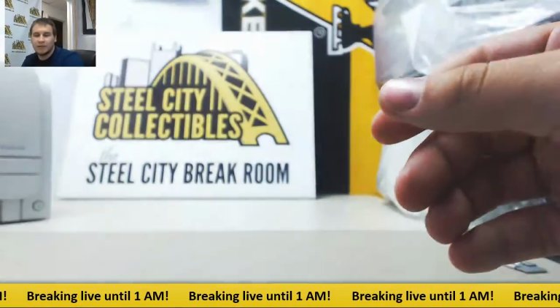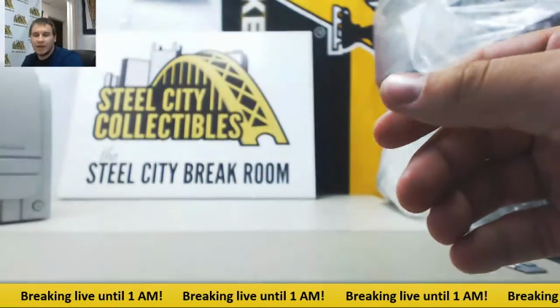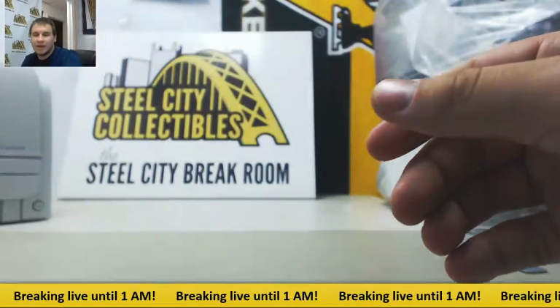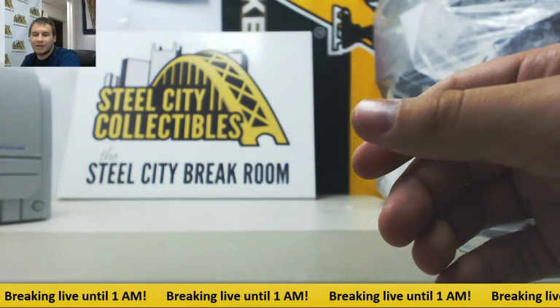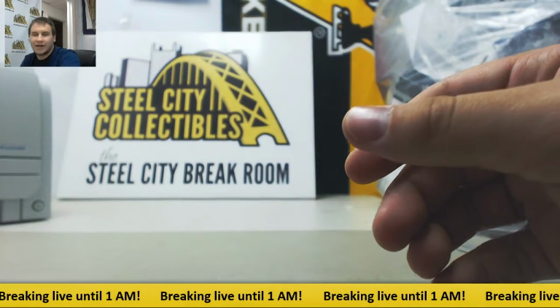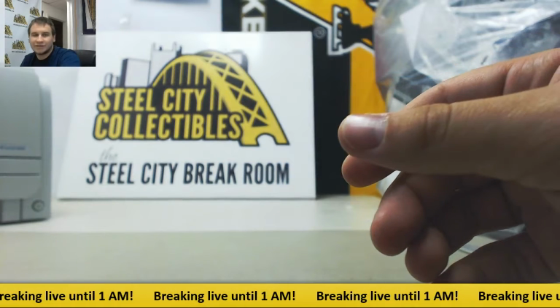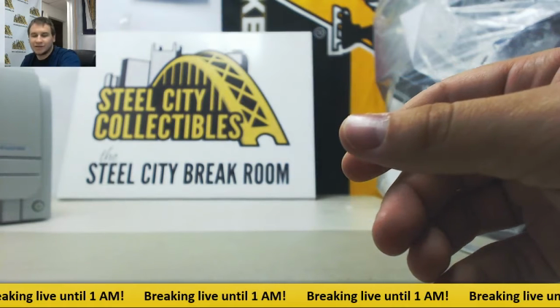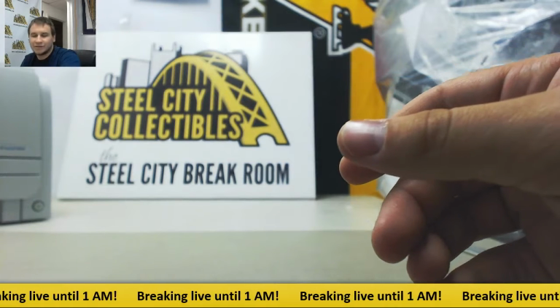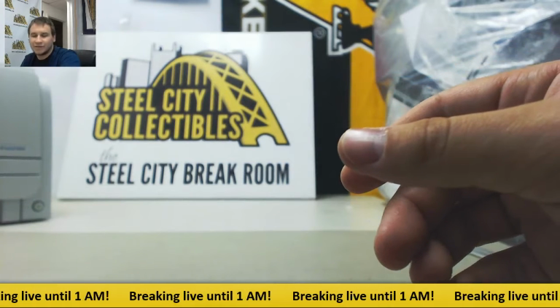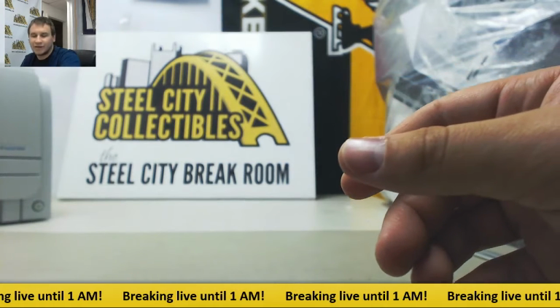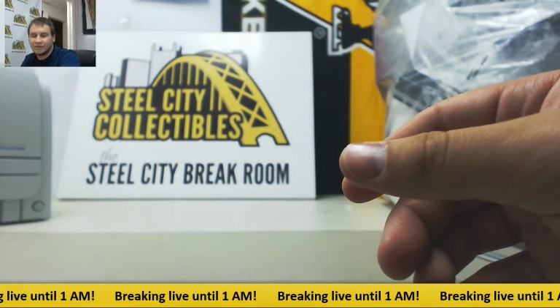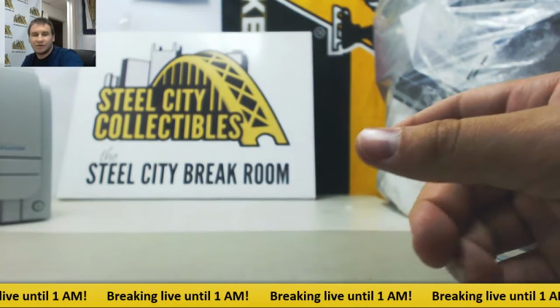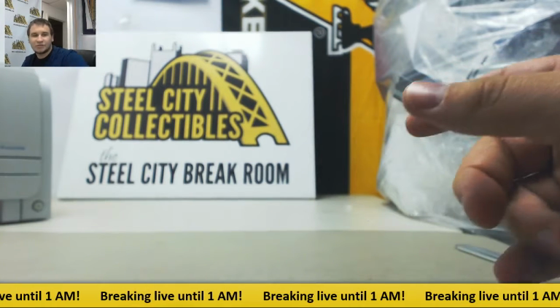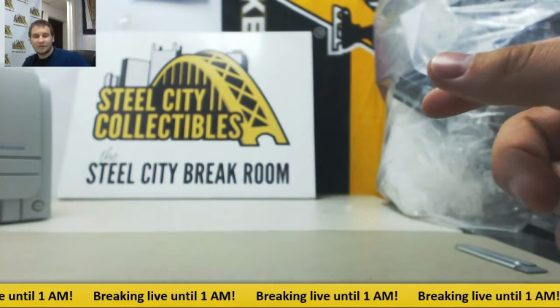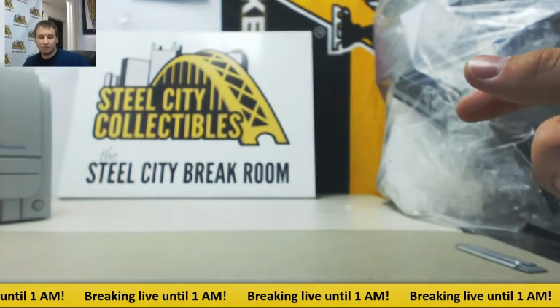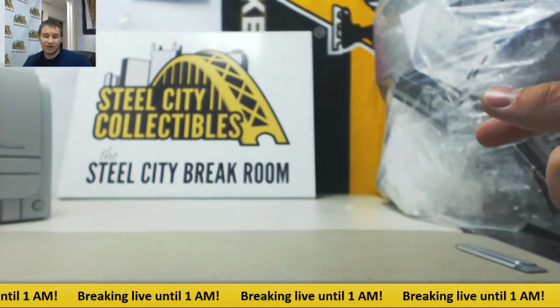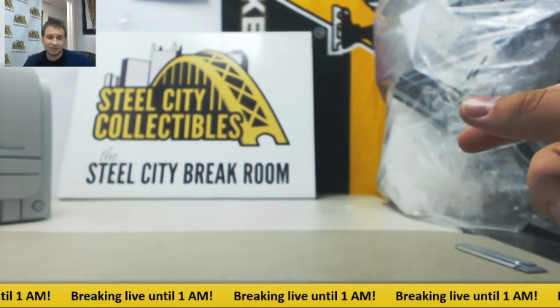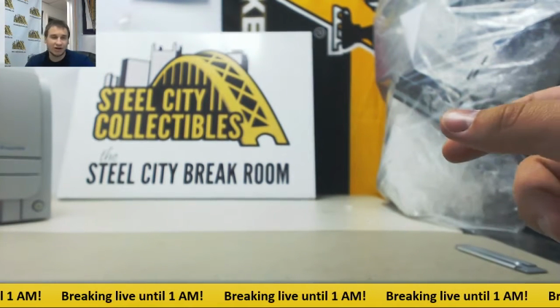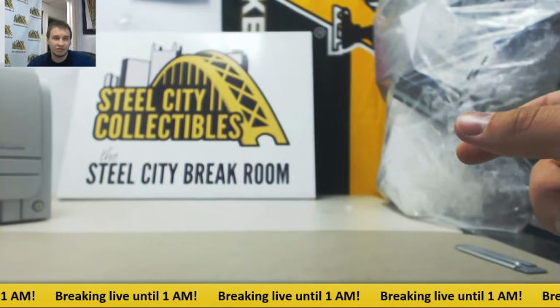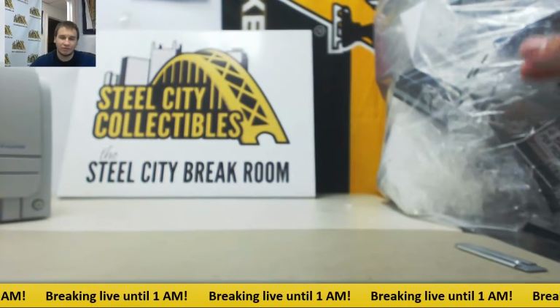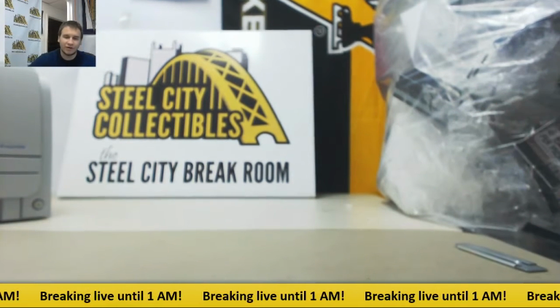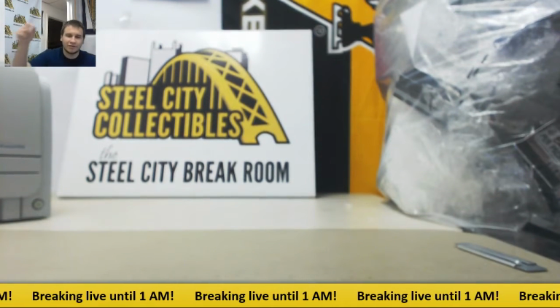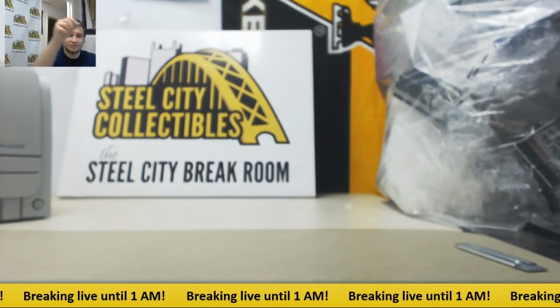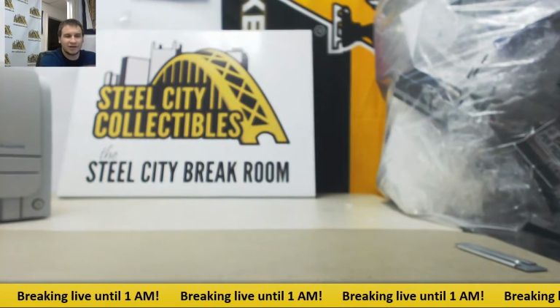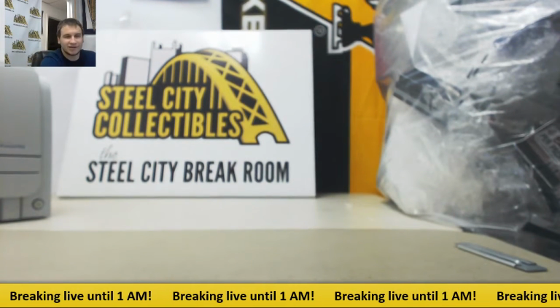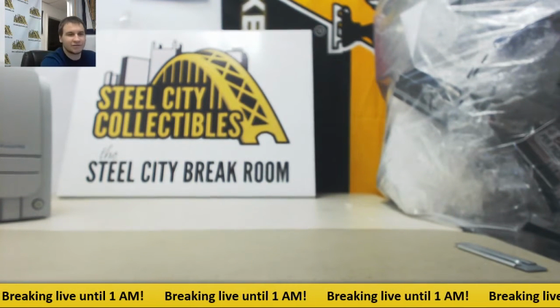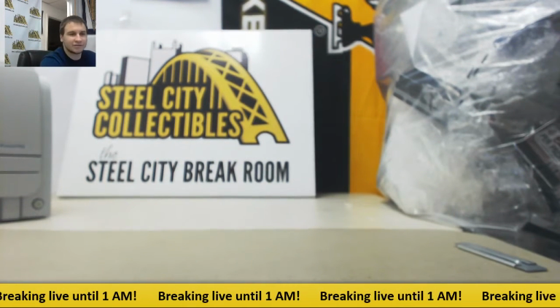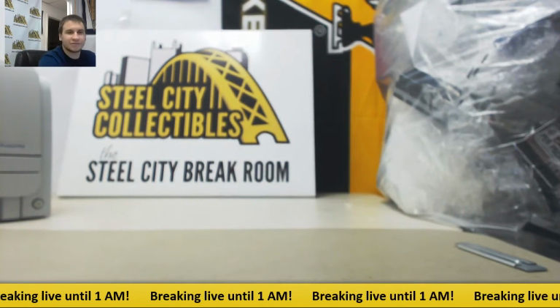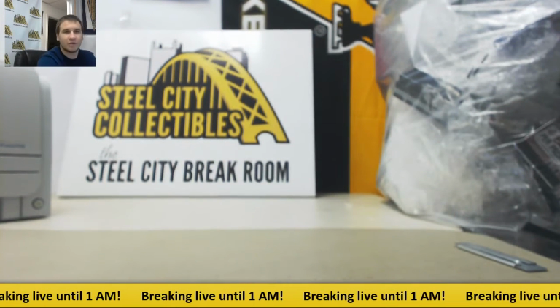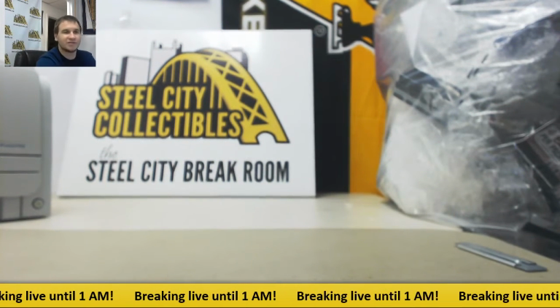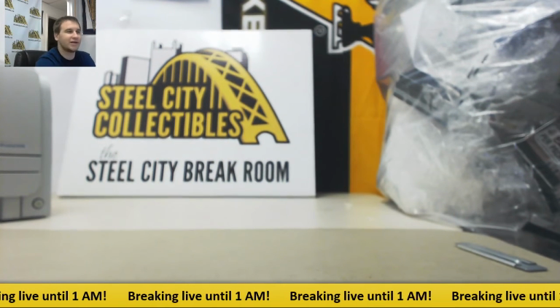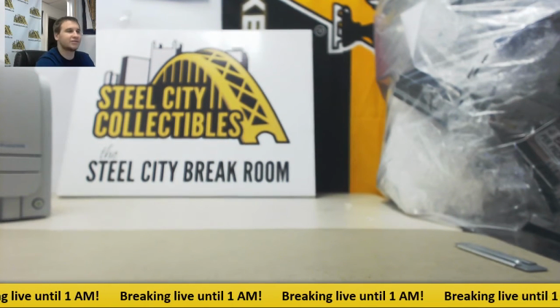And that's gonna do it. Thank you very much, man. Pretty solid break there — some nice autos. Hope to see you again soon.